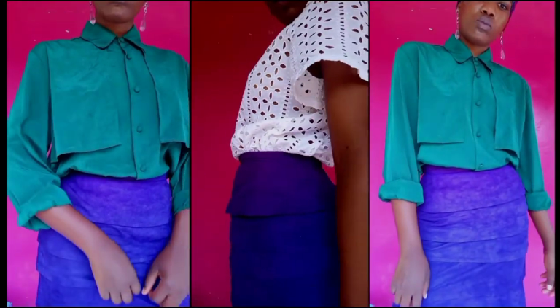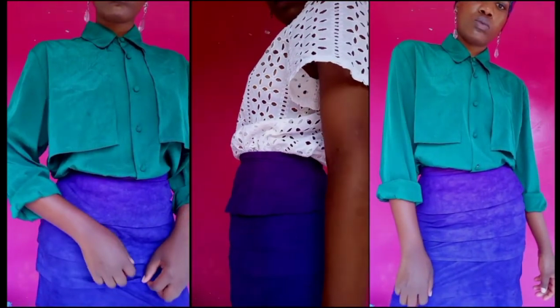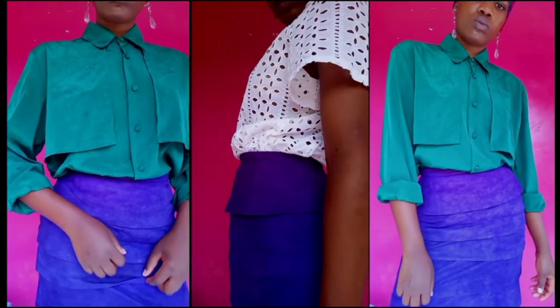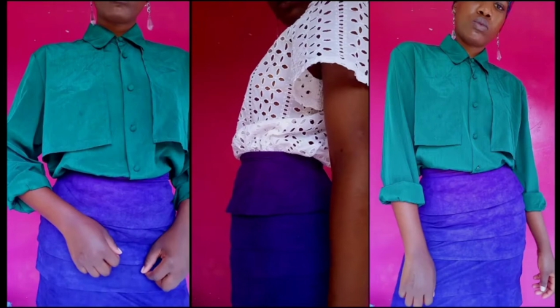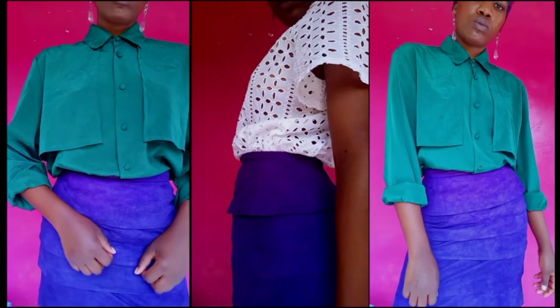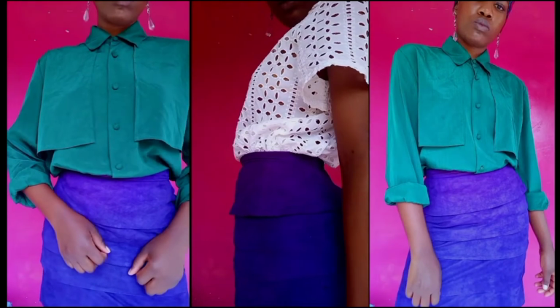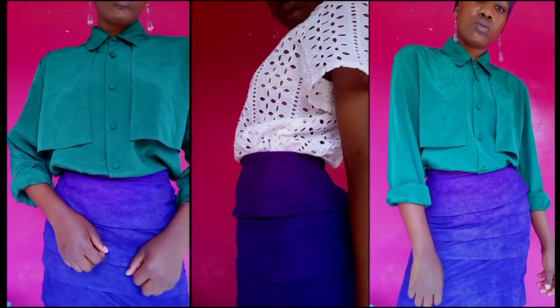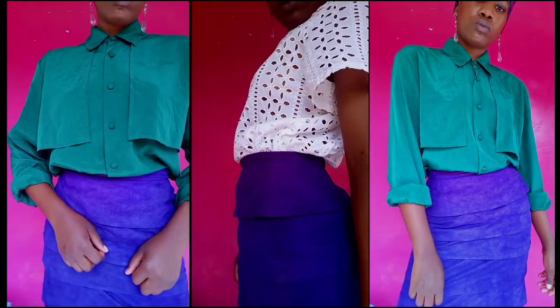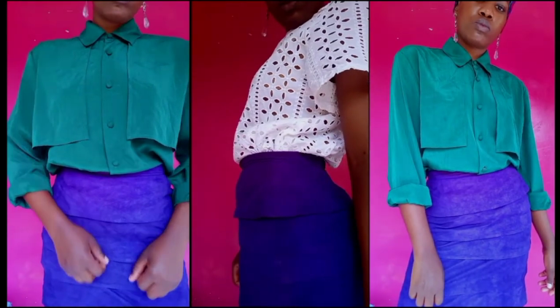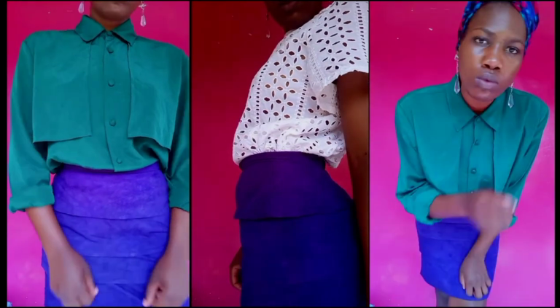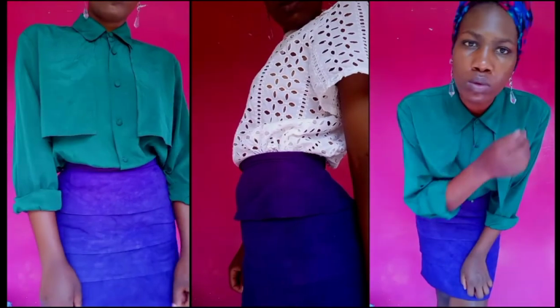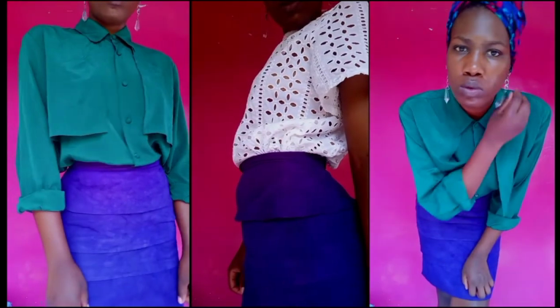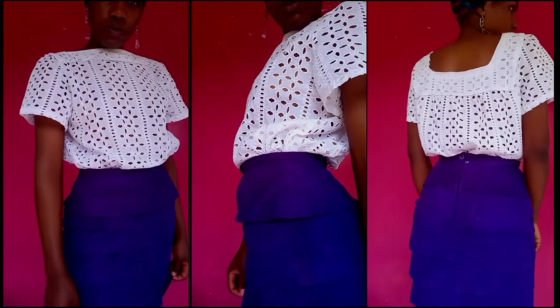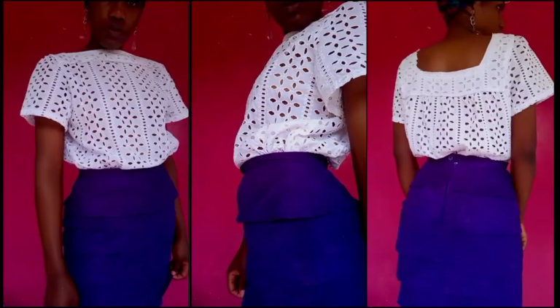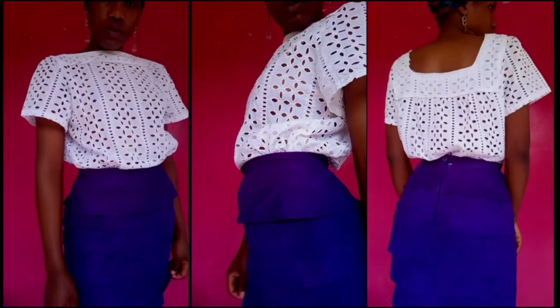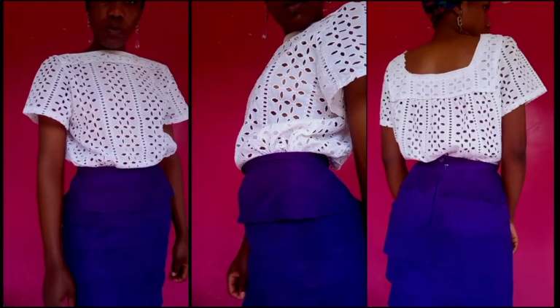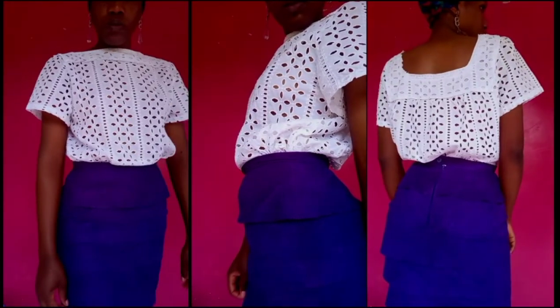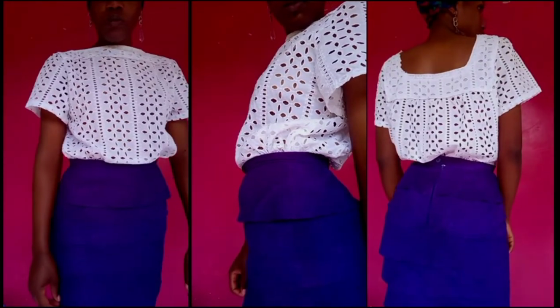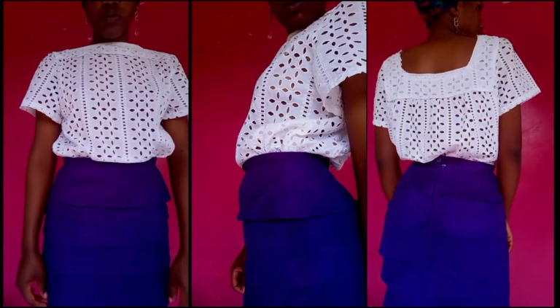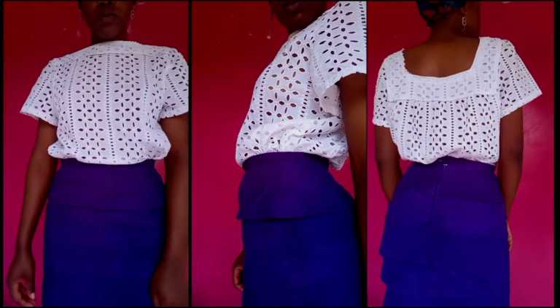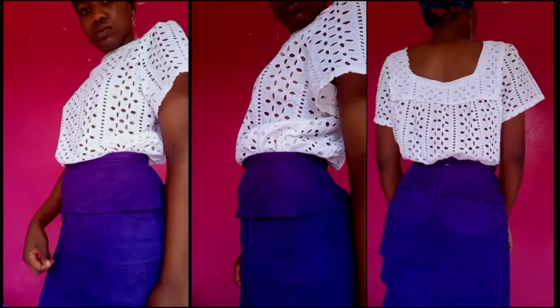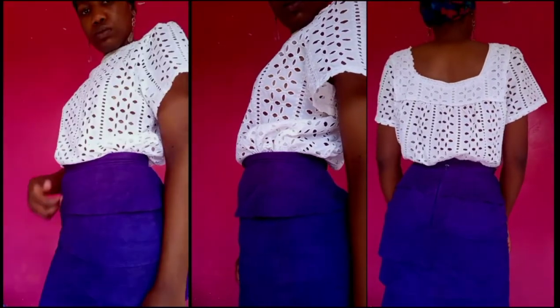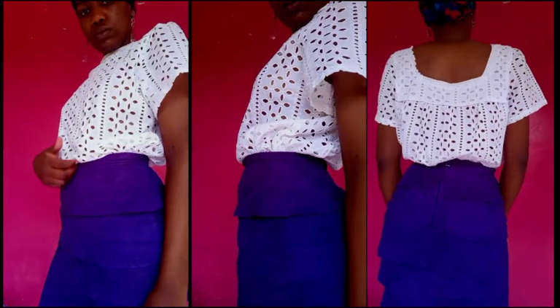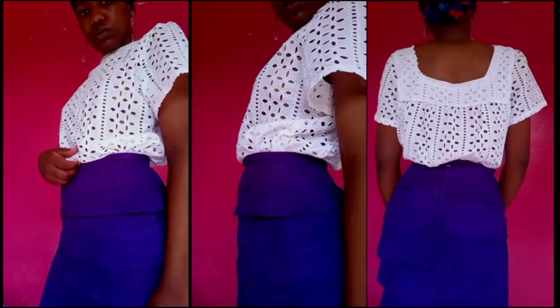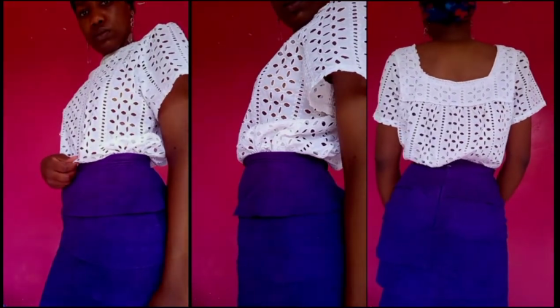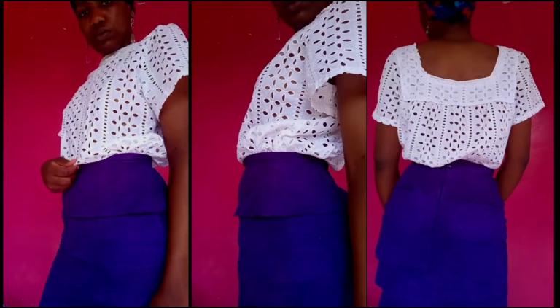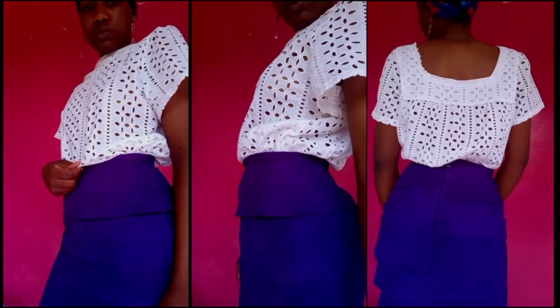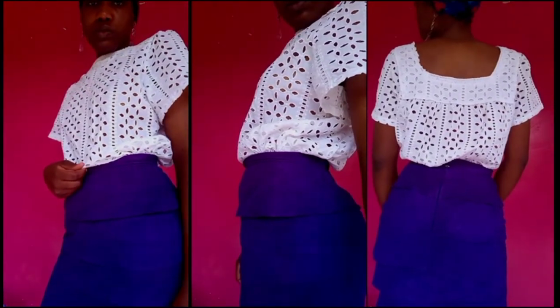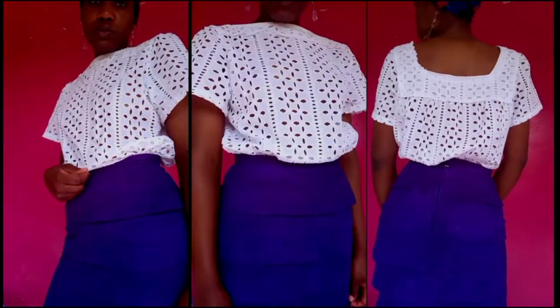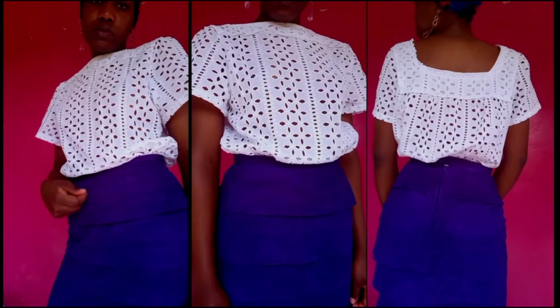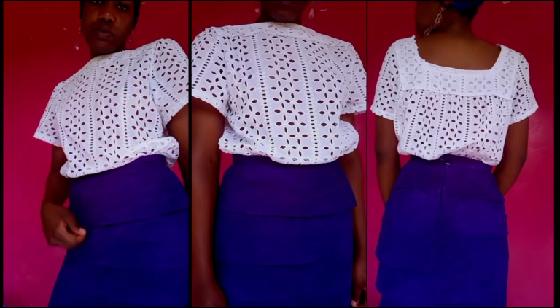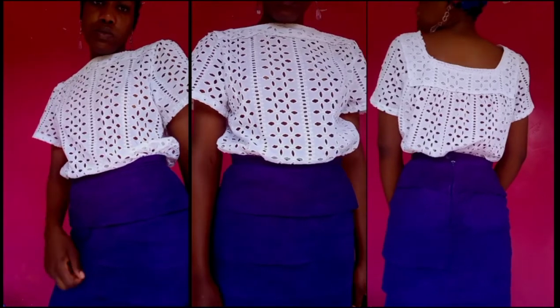You can always wear white with purple. I went for this blouse with some beautiful cutout details.